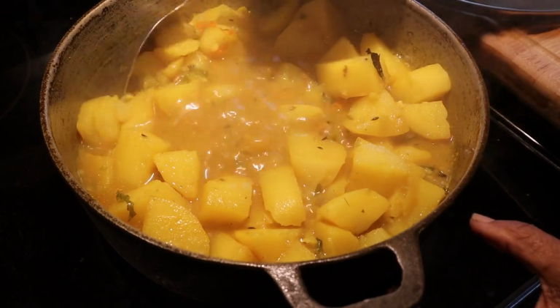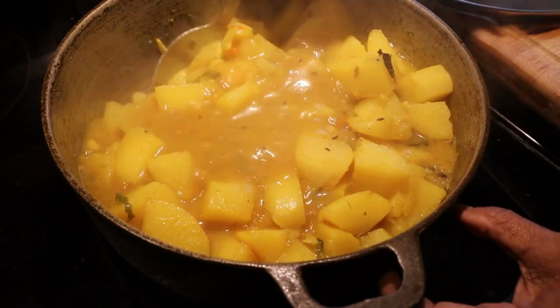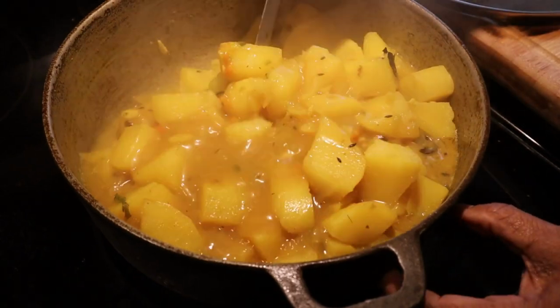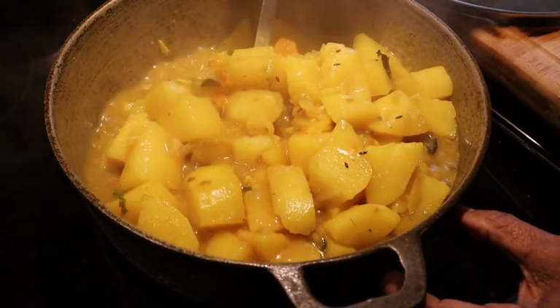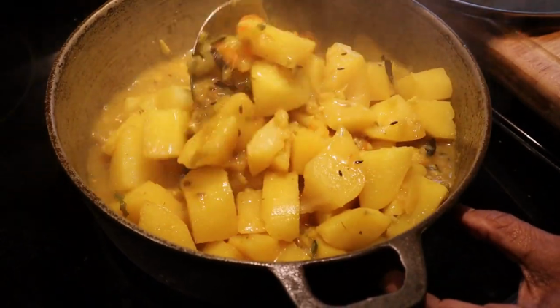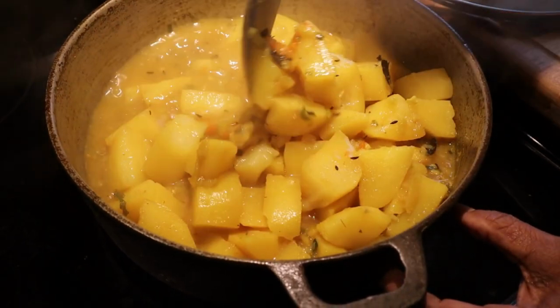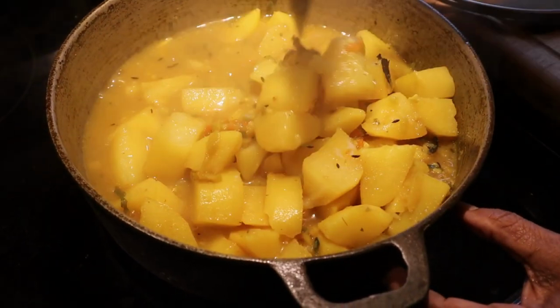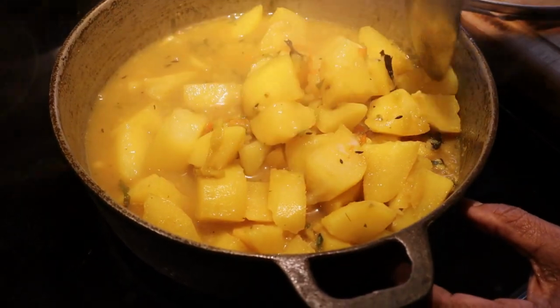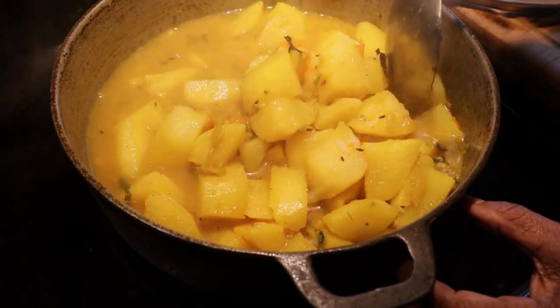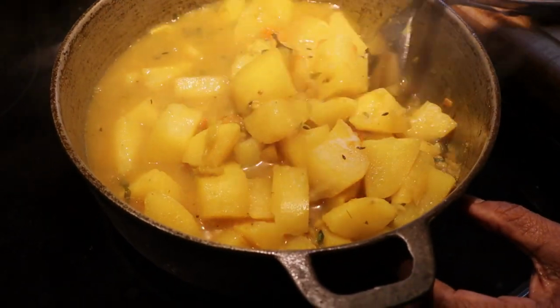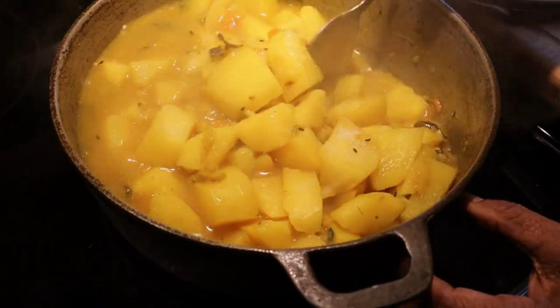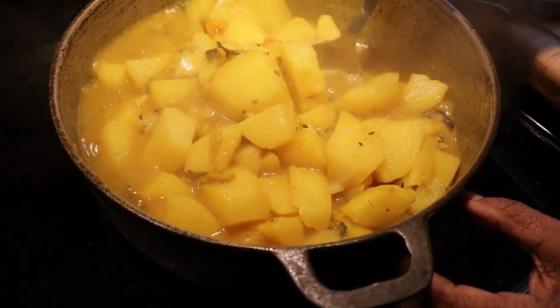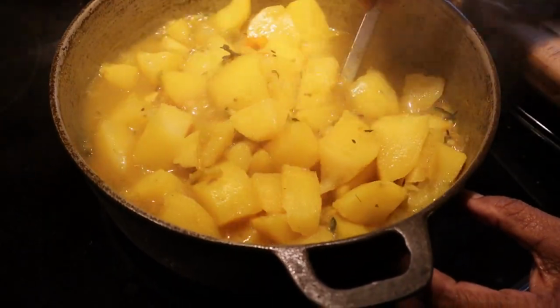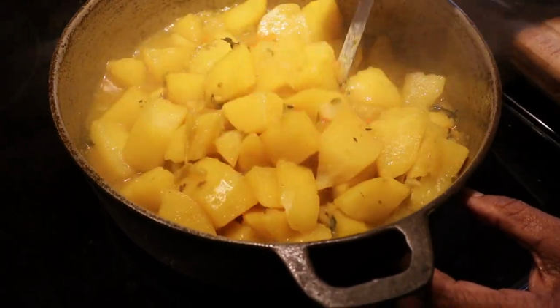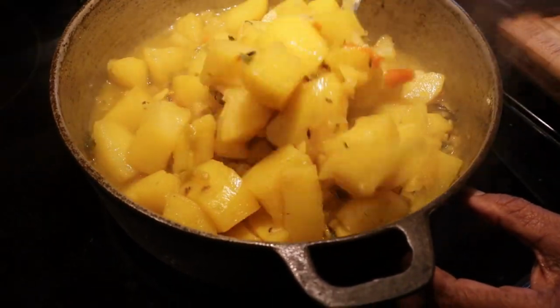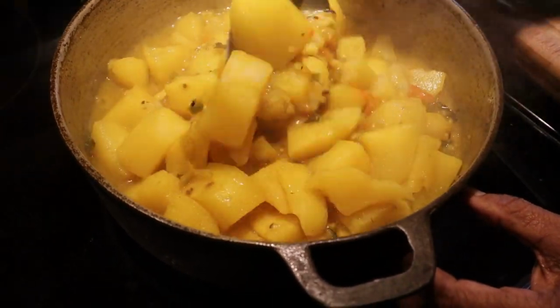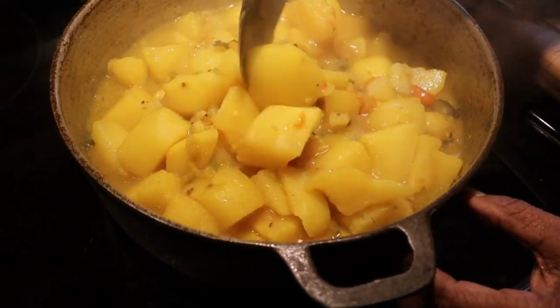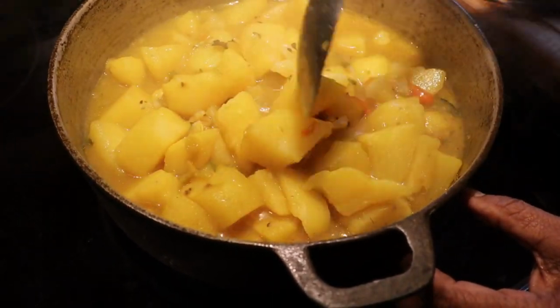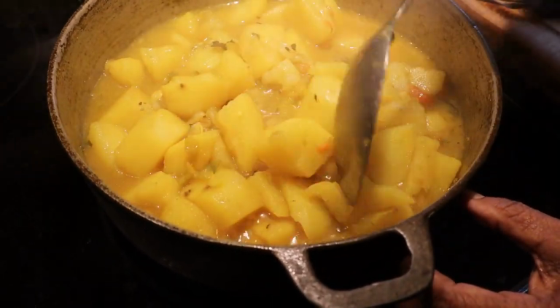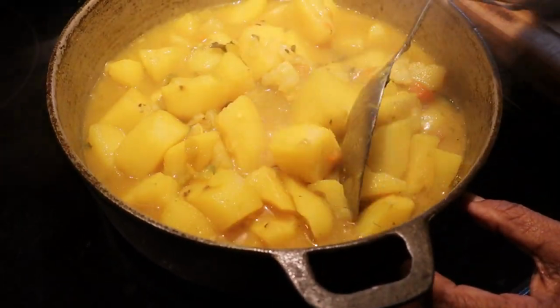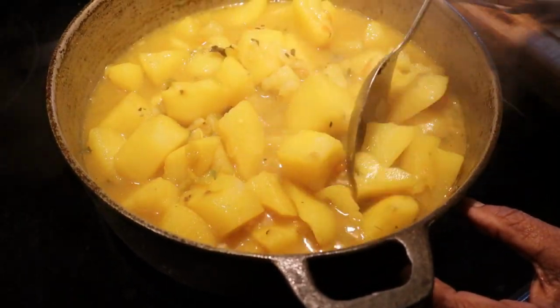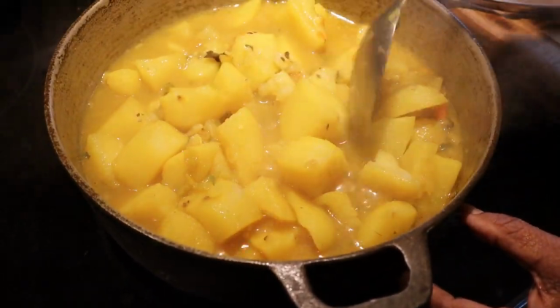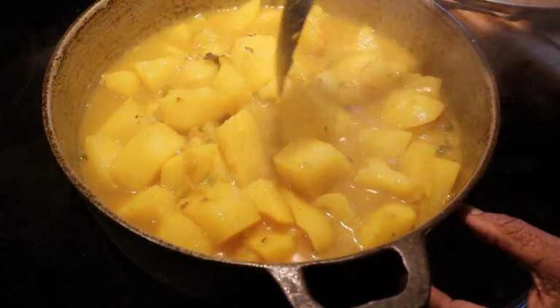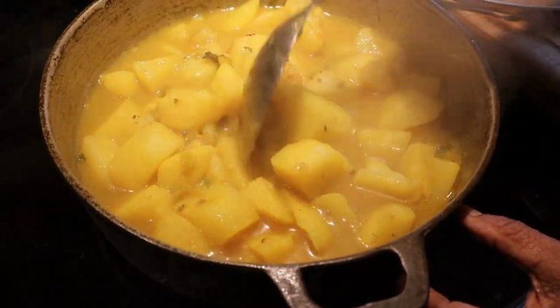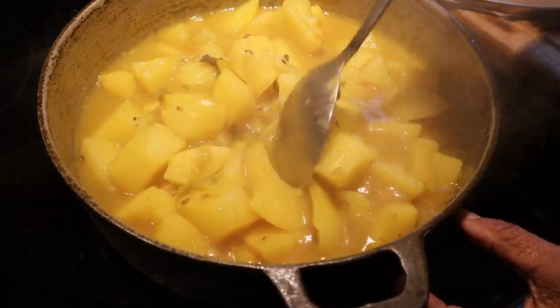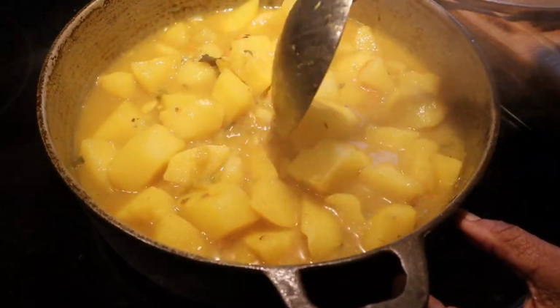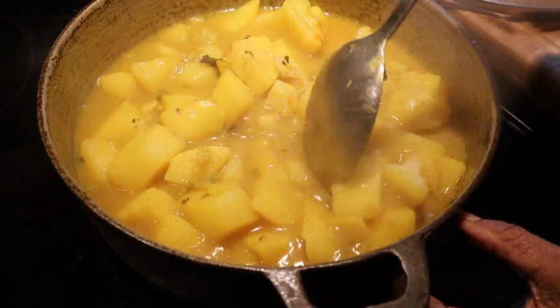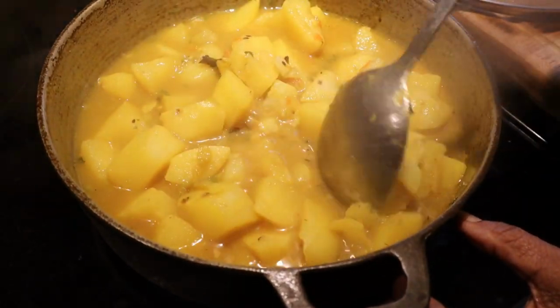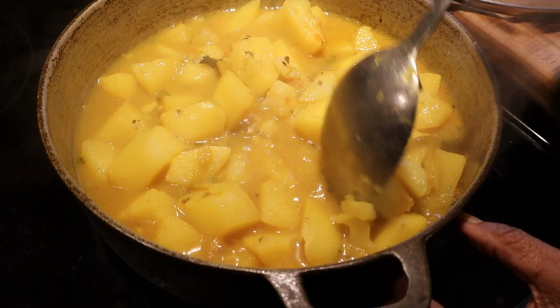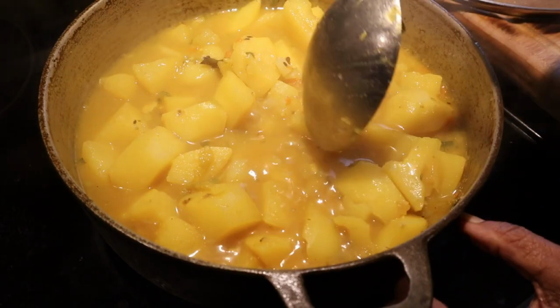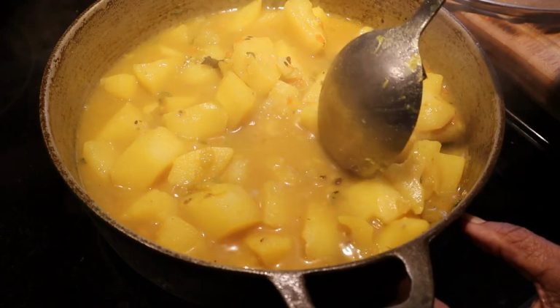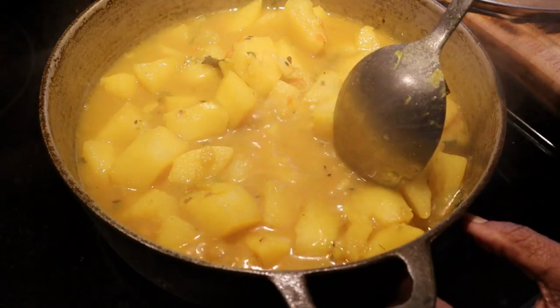We're just going to break up a few potatoes to thicken the sauce. And that's it!